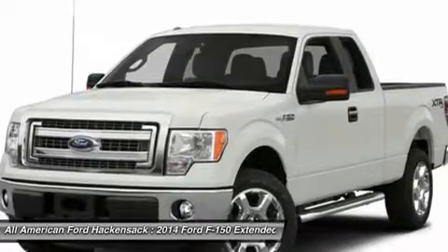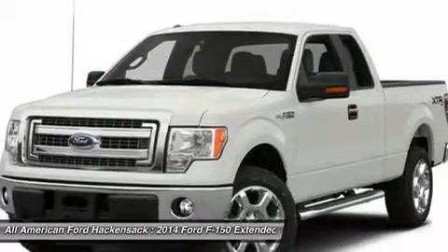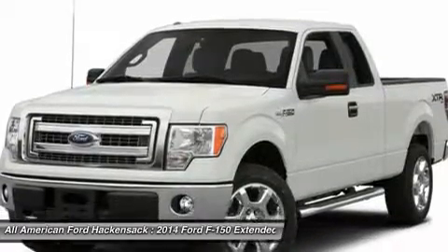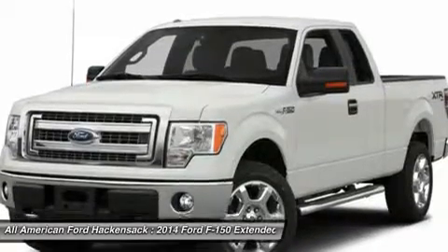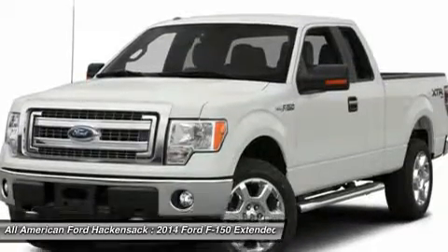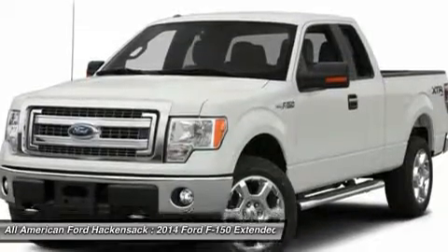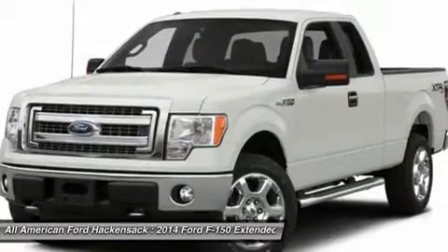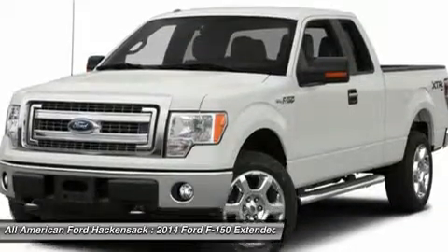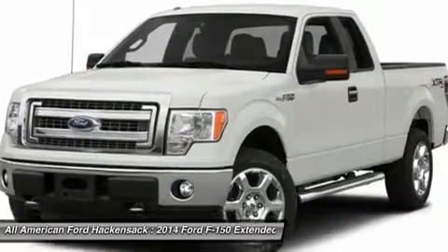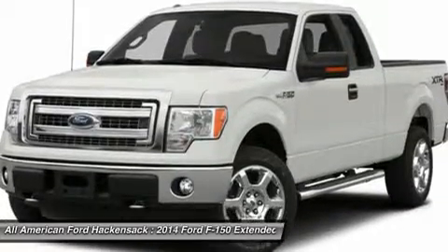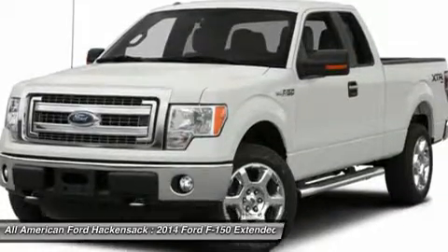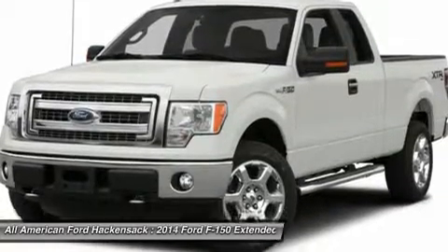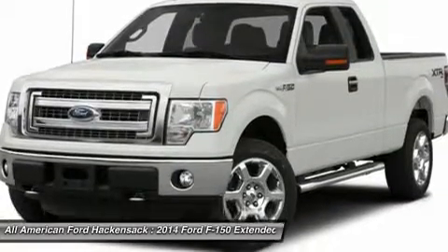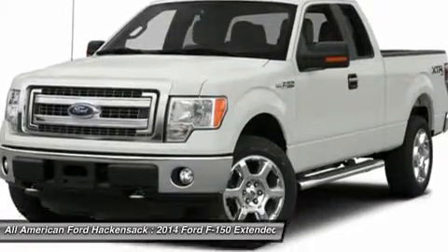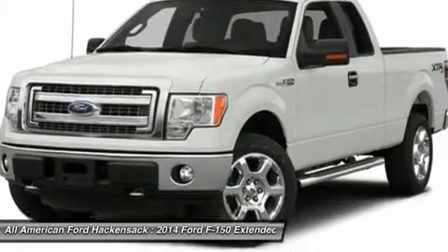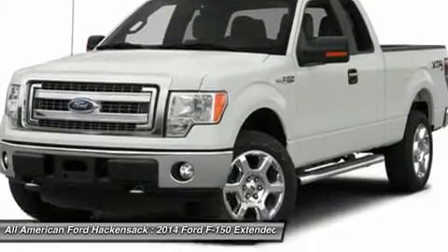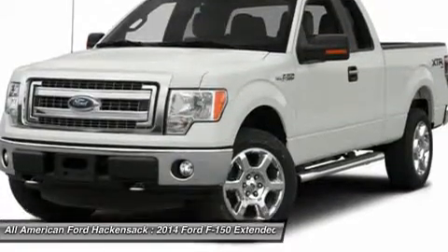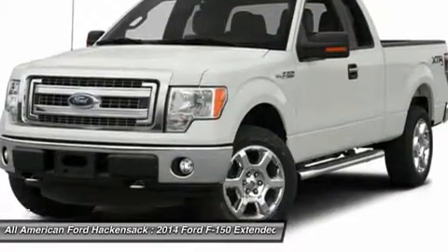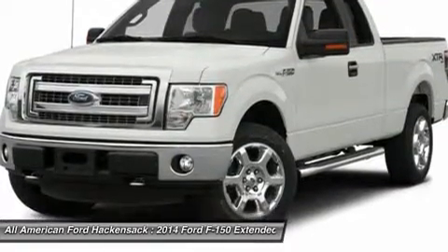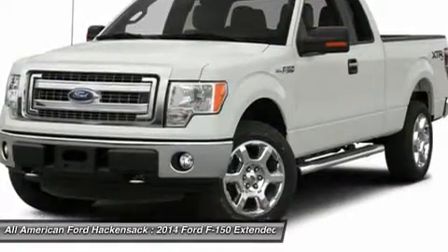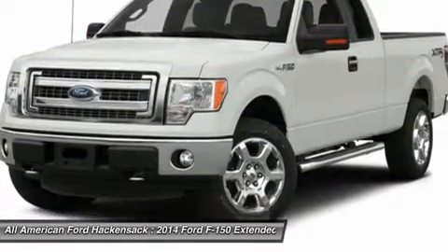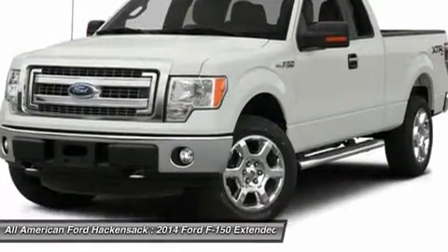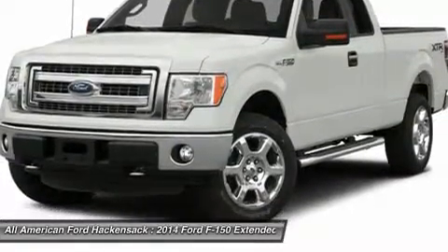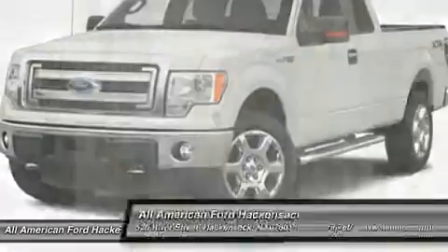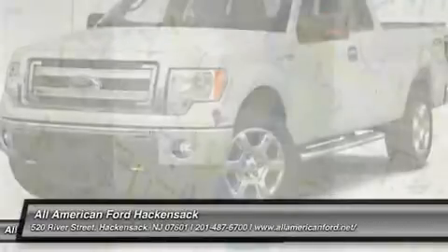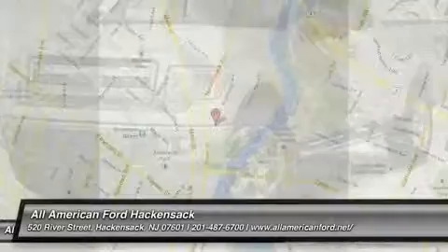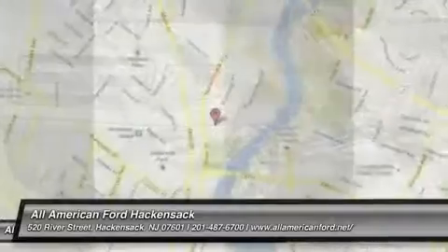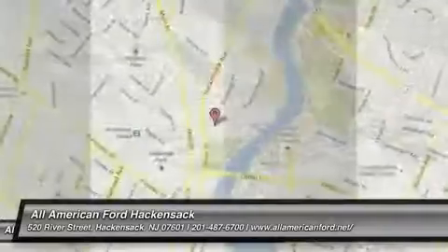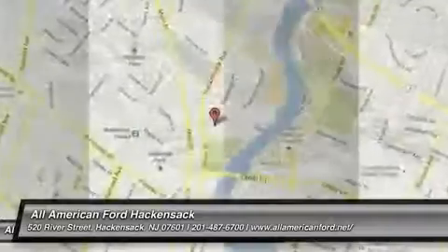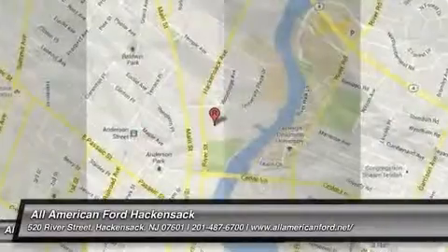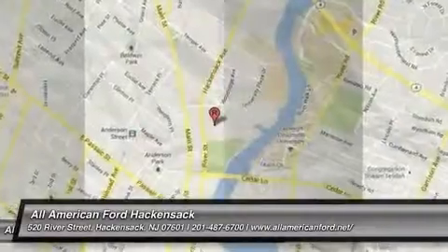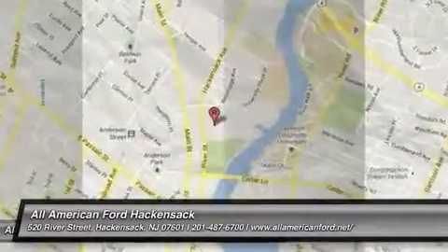Passenger airbag. This beauty will make even your house keys jealous. Drive it today.